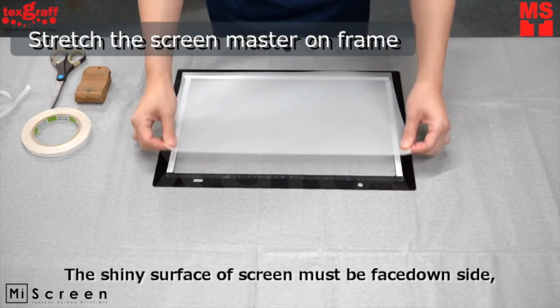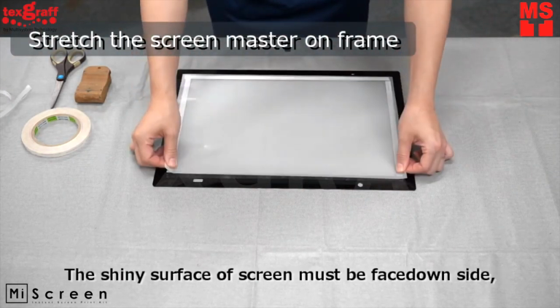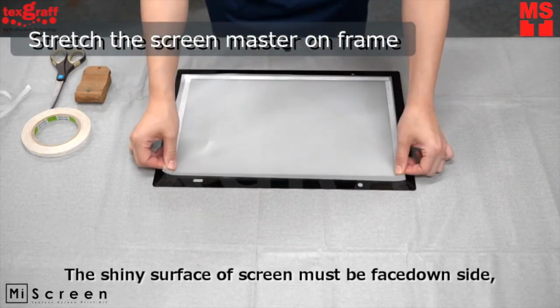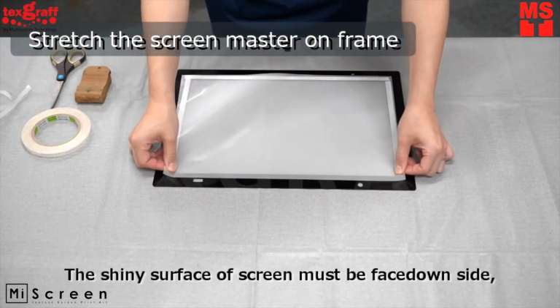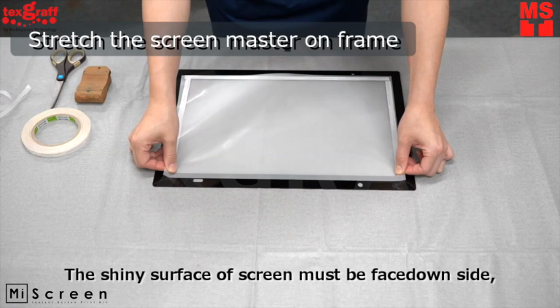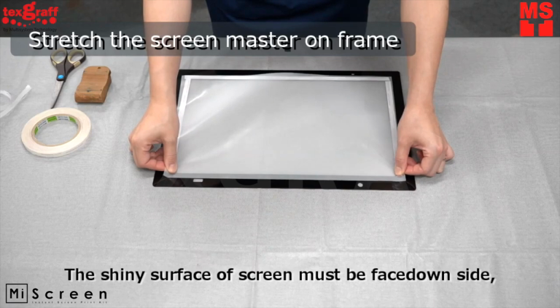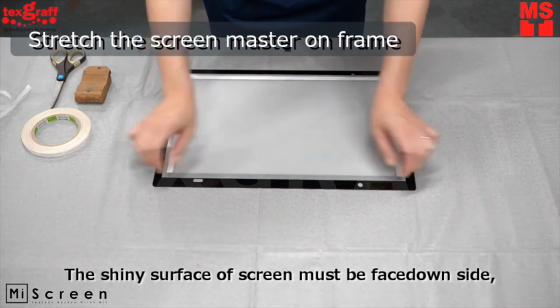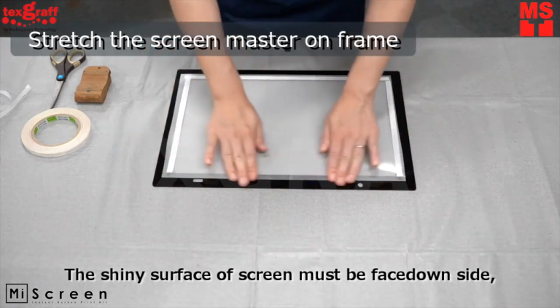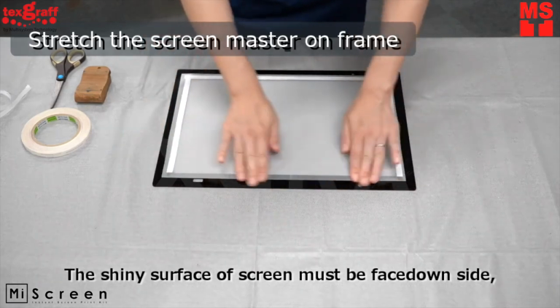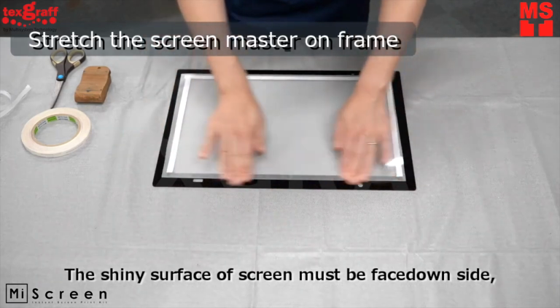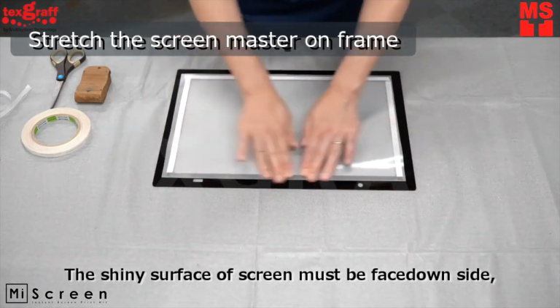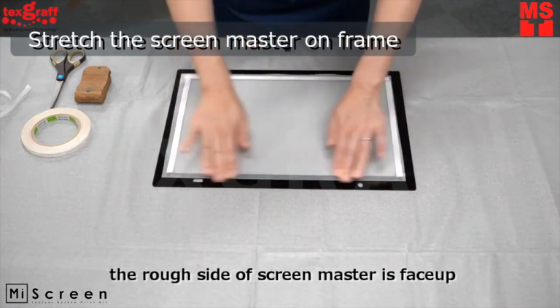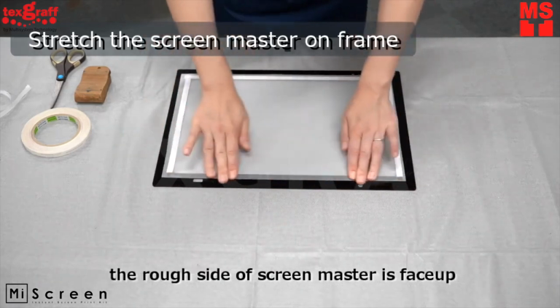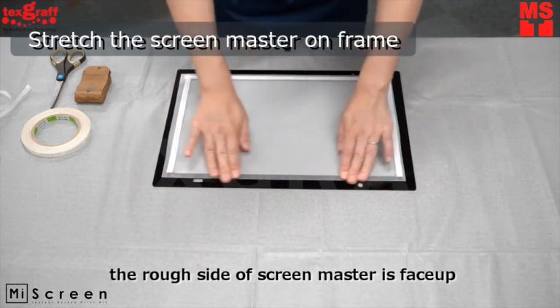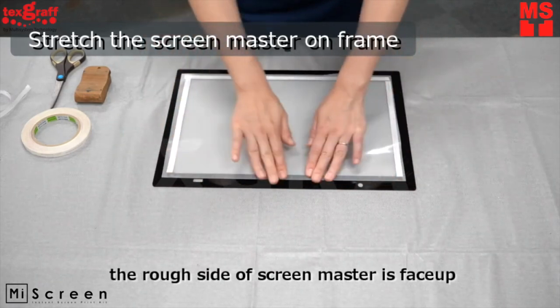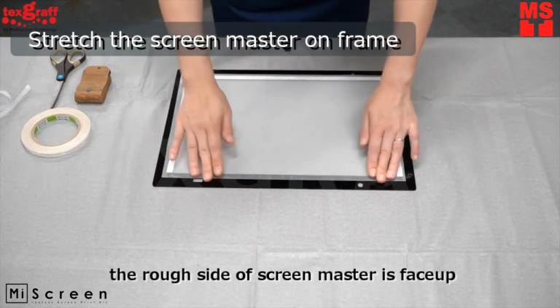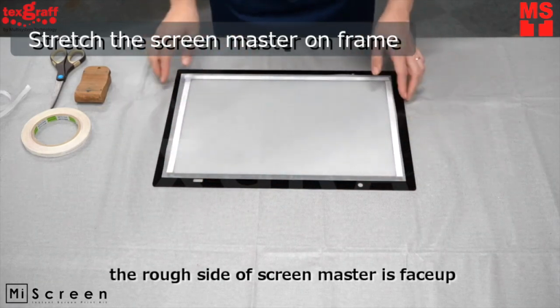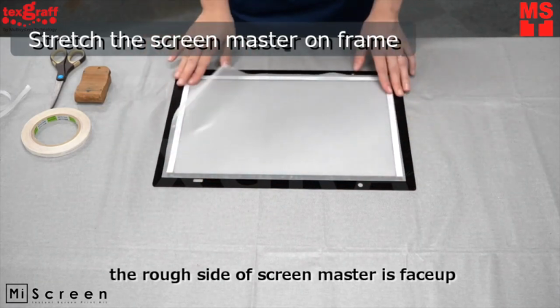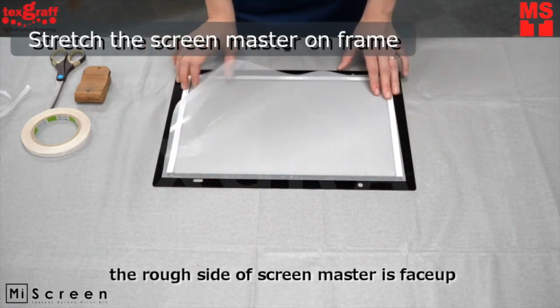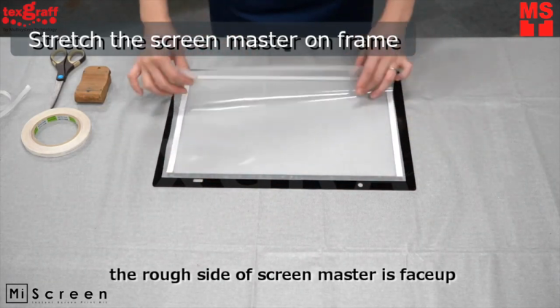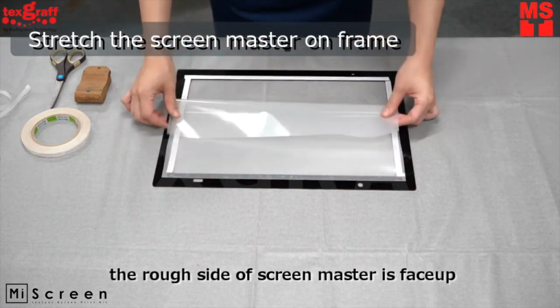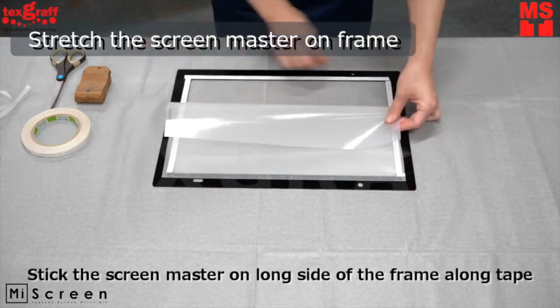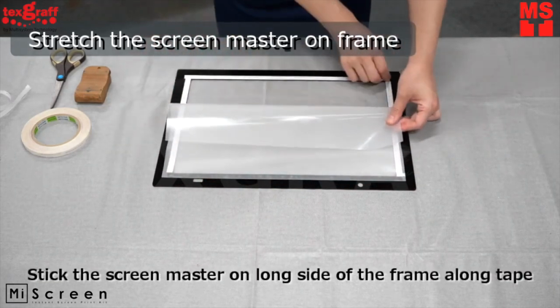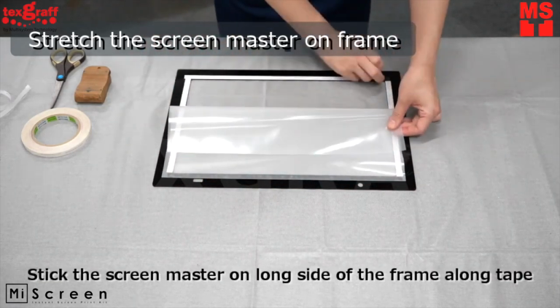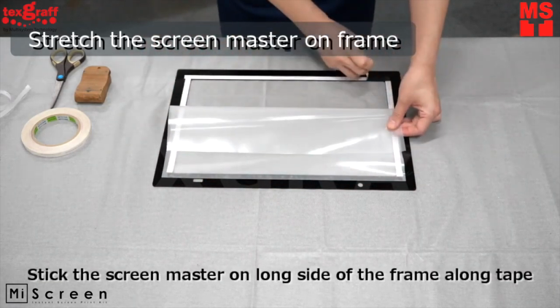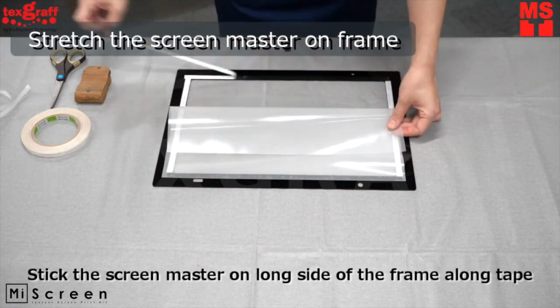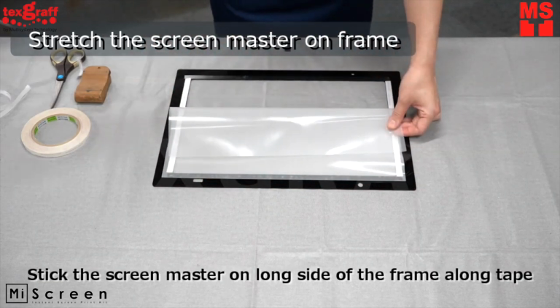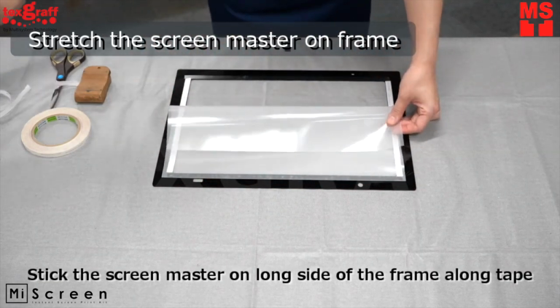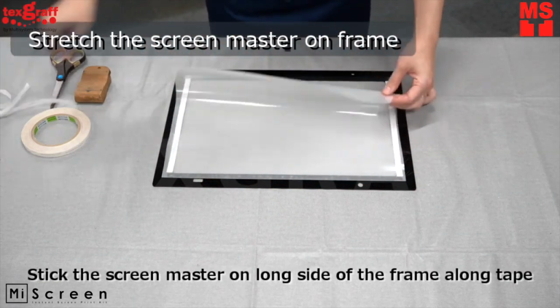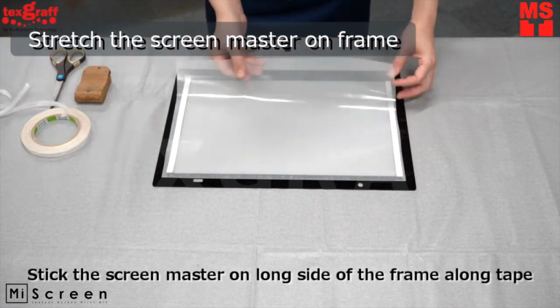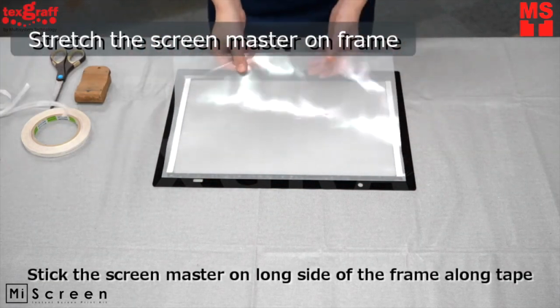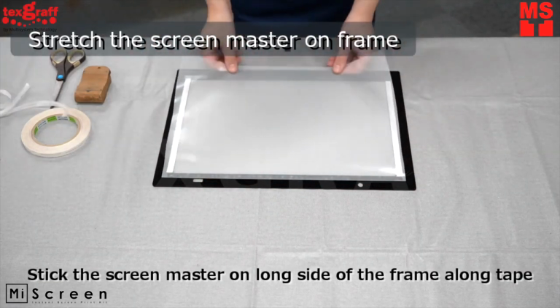The shiny side of the mesh is the part to be exposed. Stick and stretch the screen mesh onto the frame.